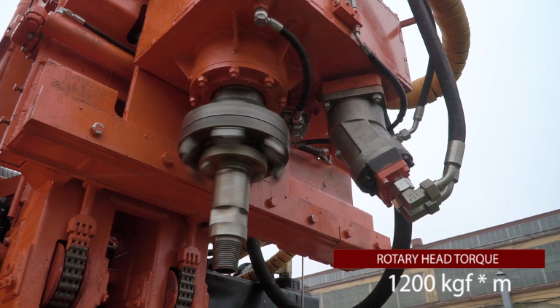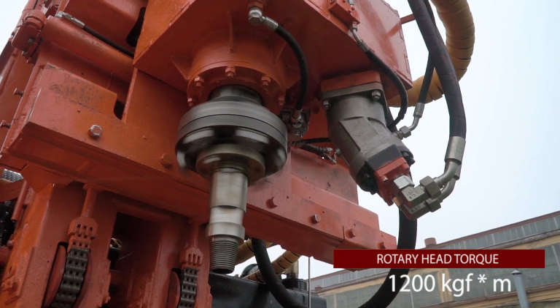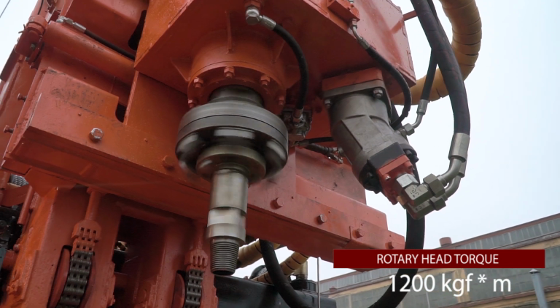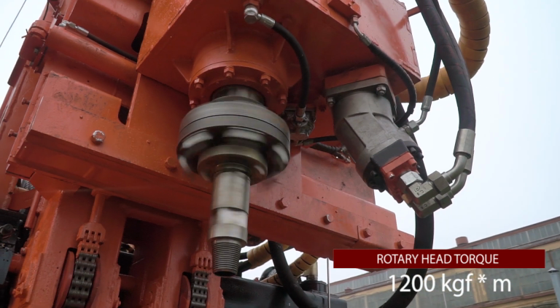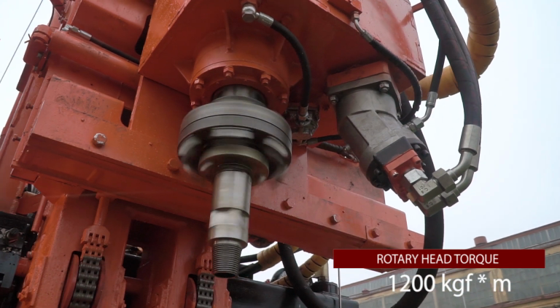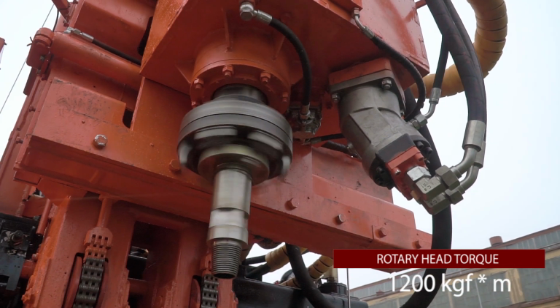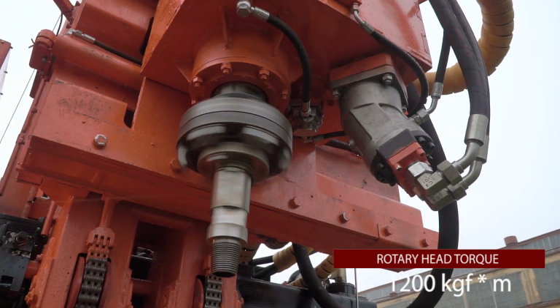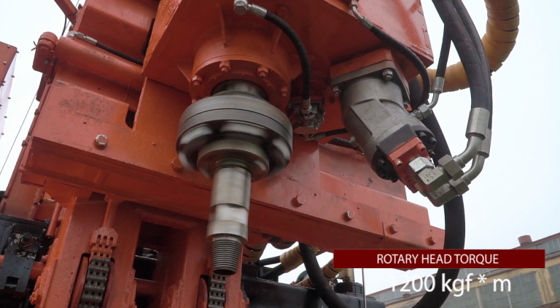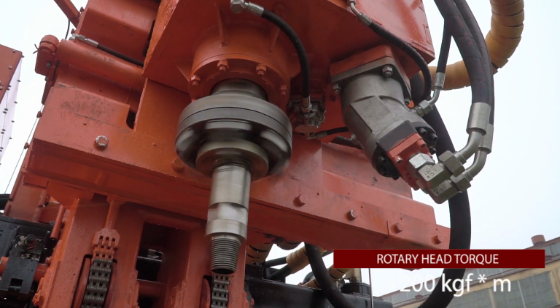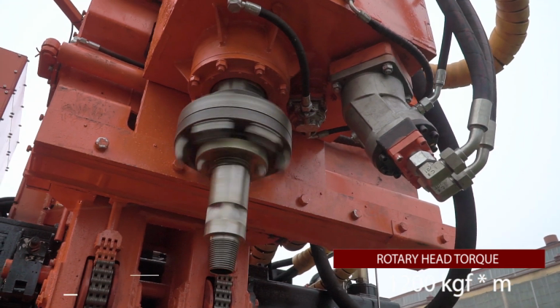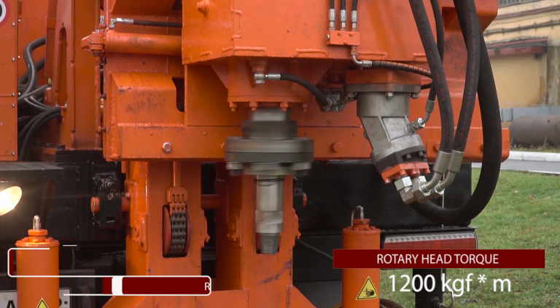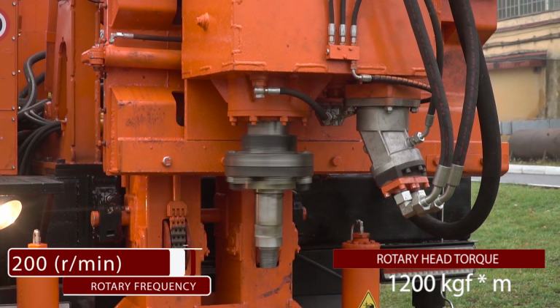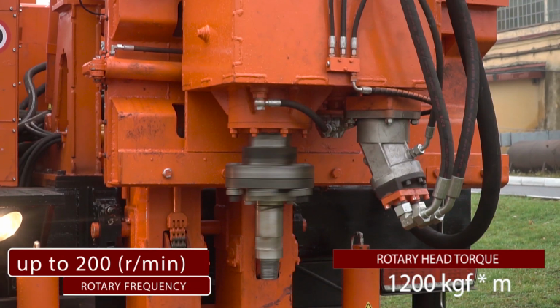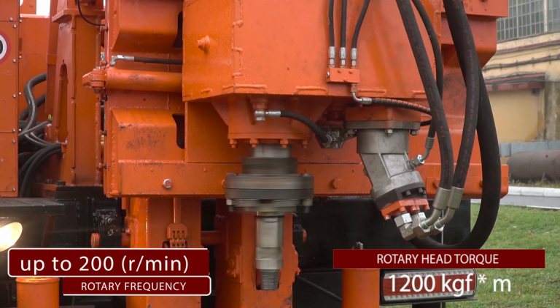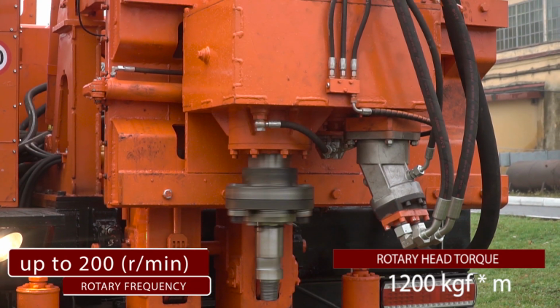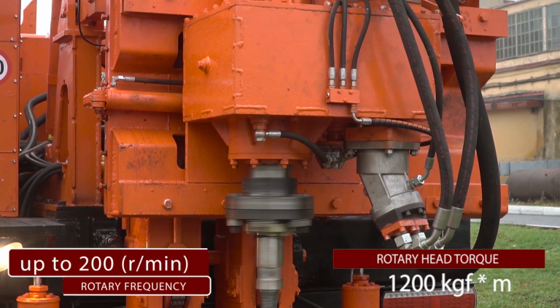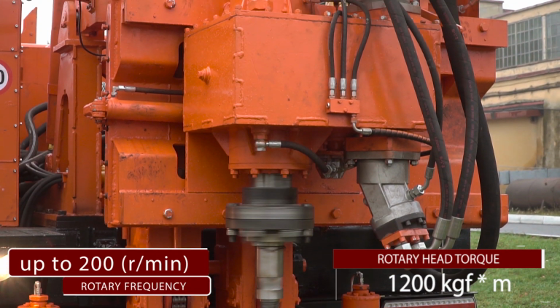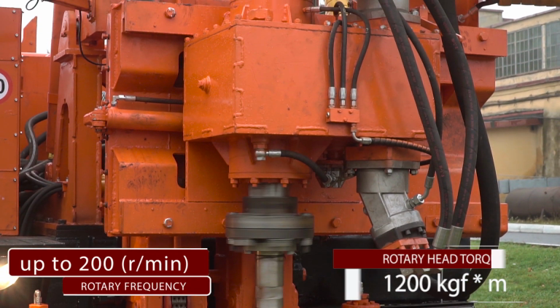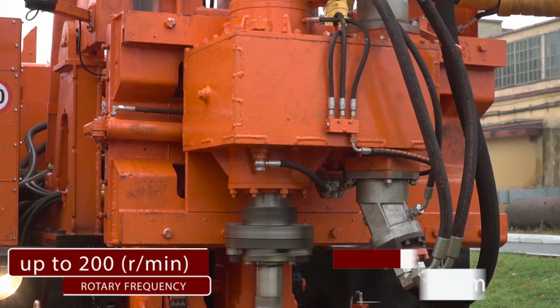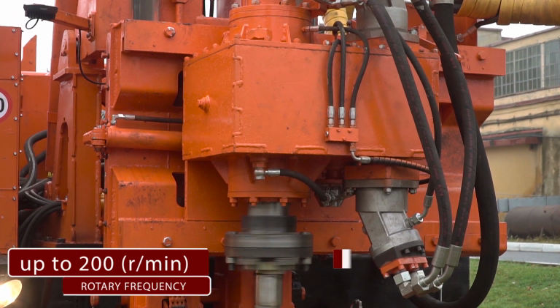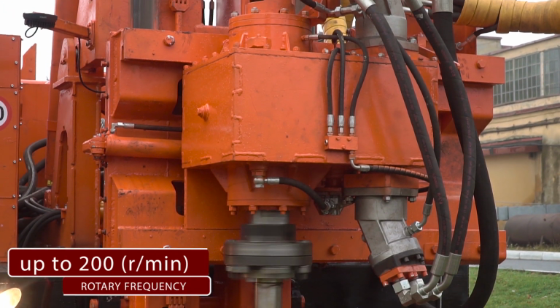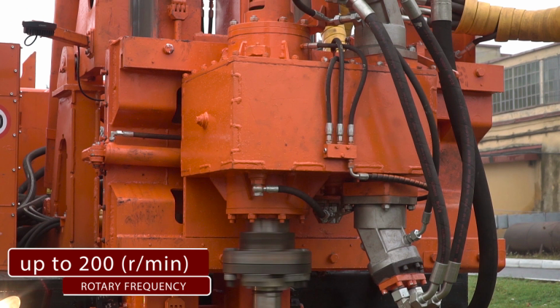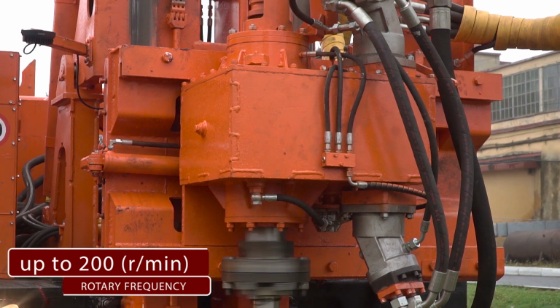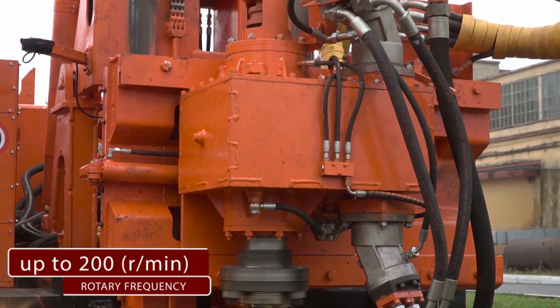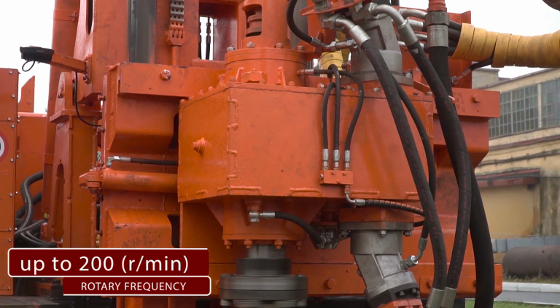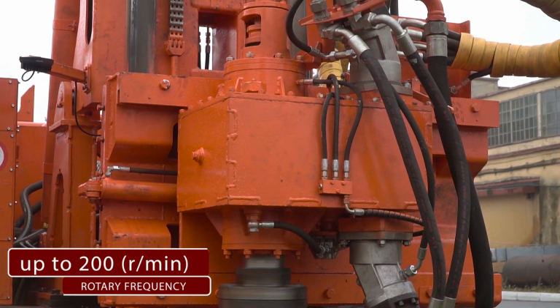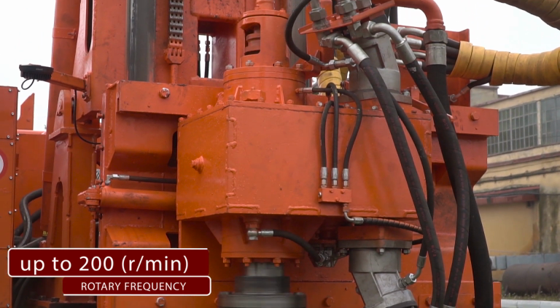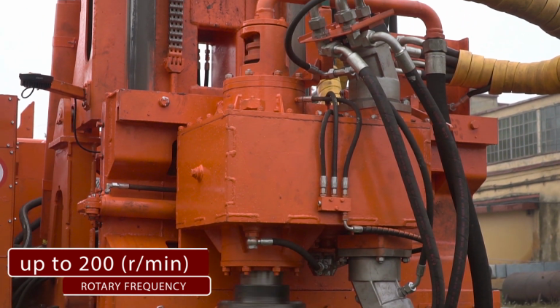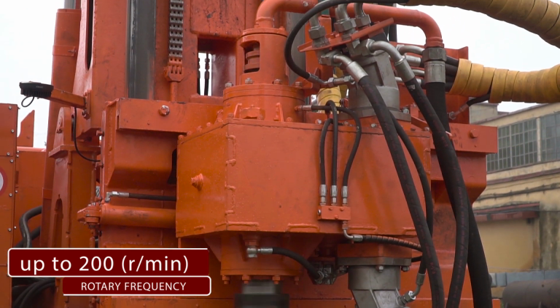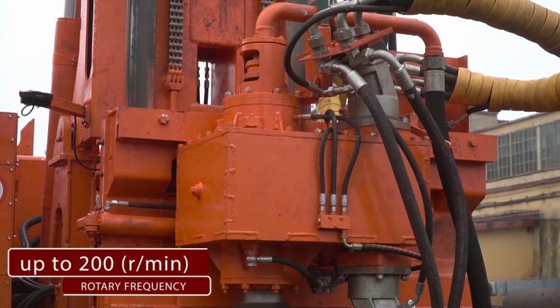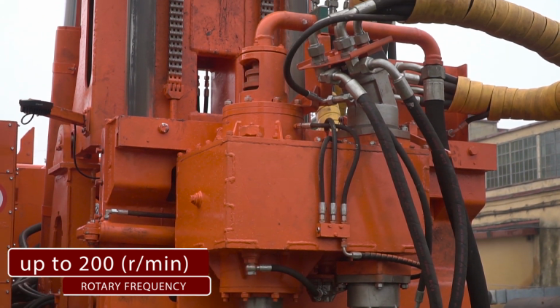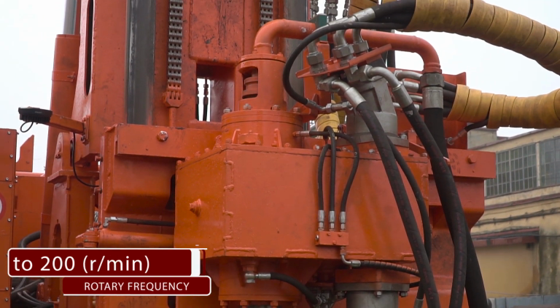Torque on the boring head is 12,000 Nm. Frequency is up to 200 rotations per minute.